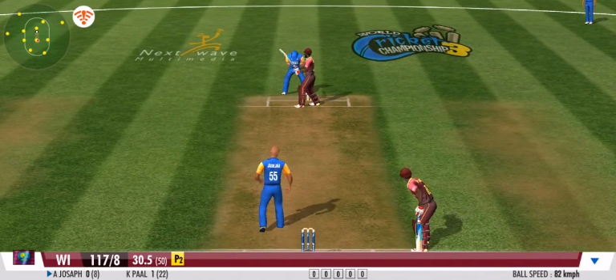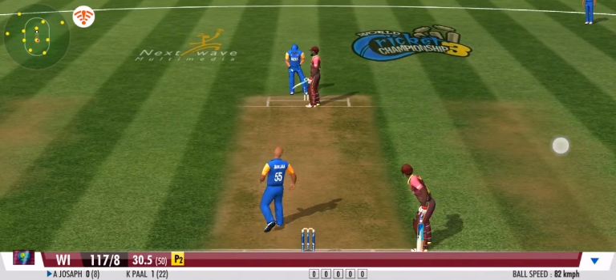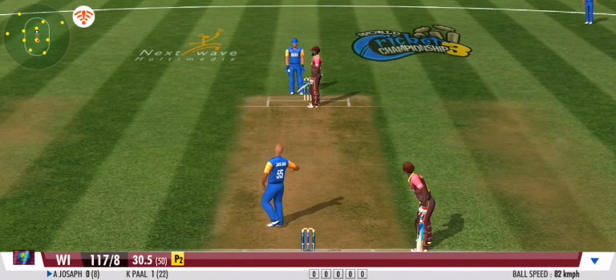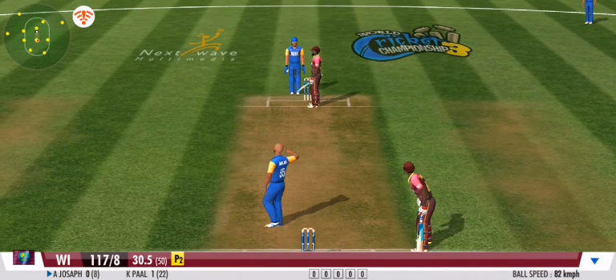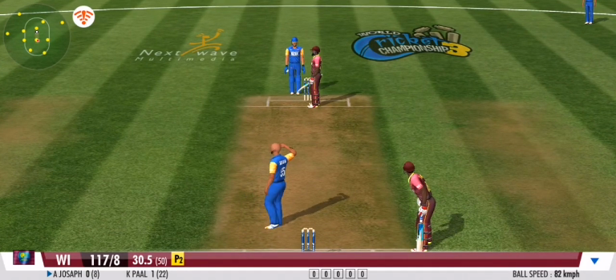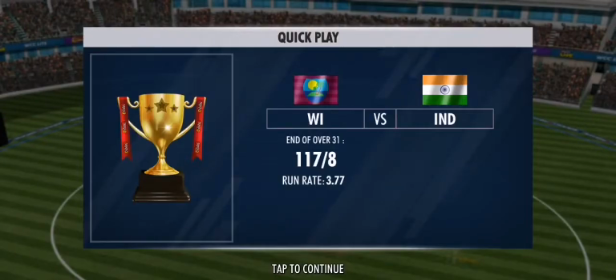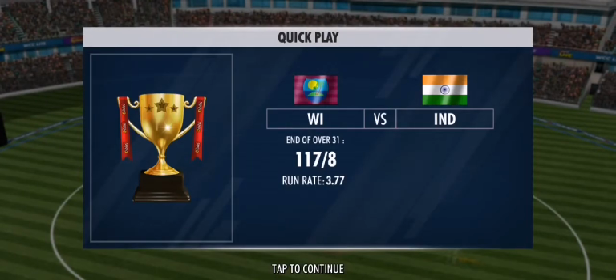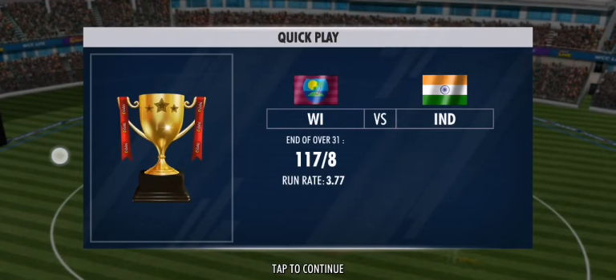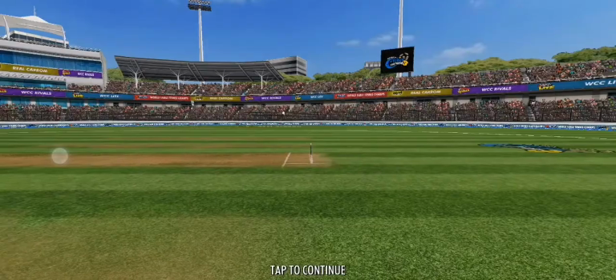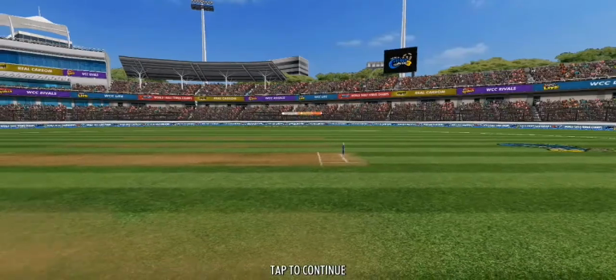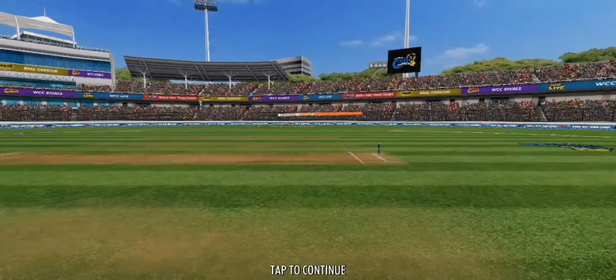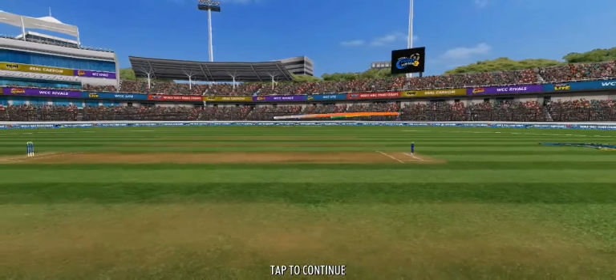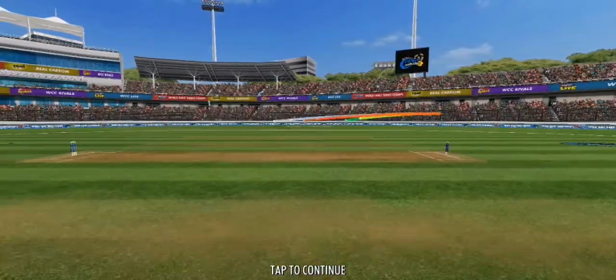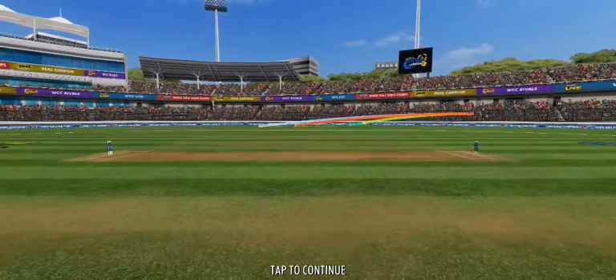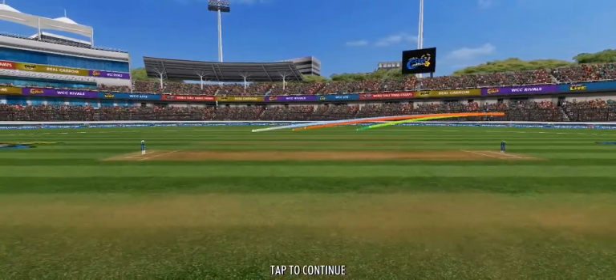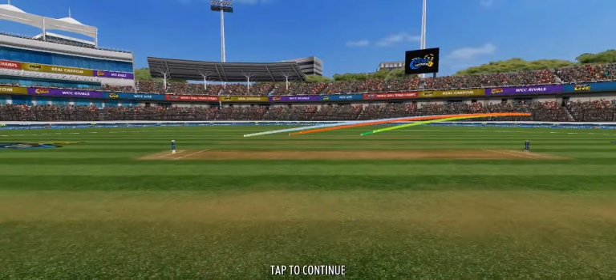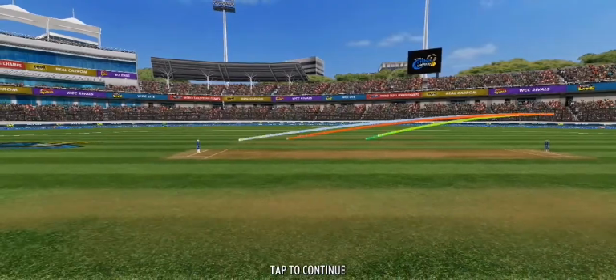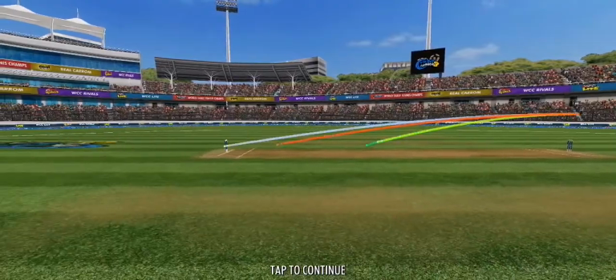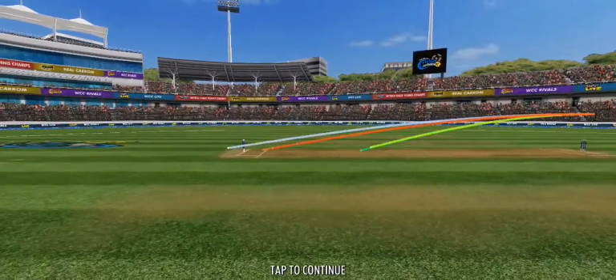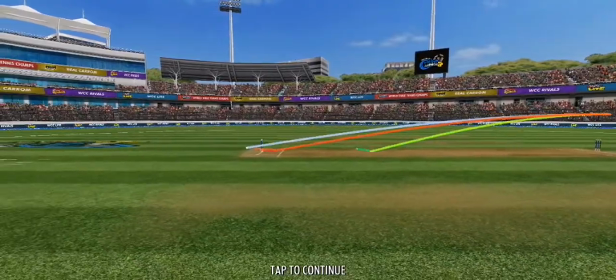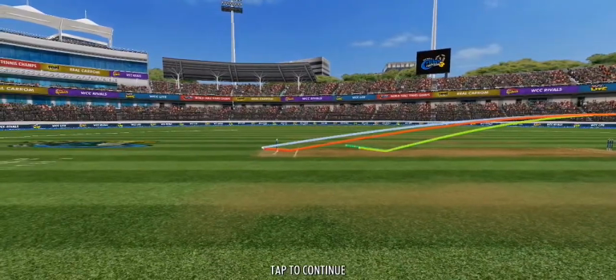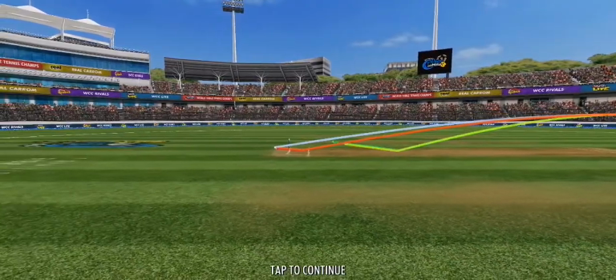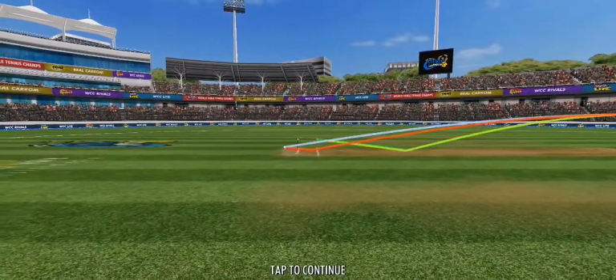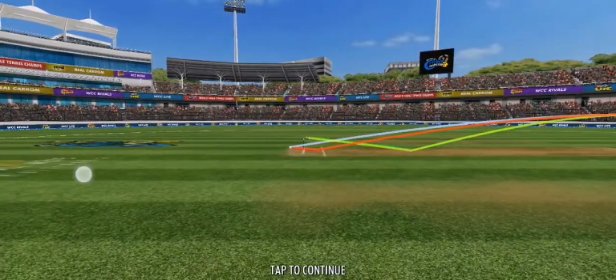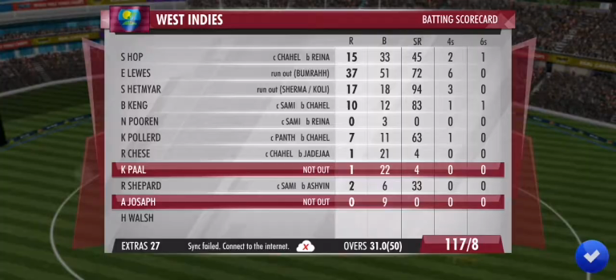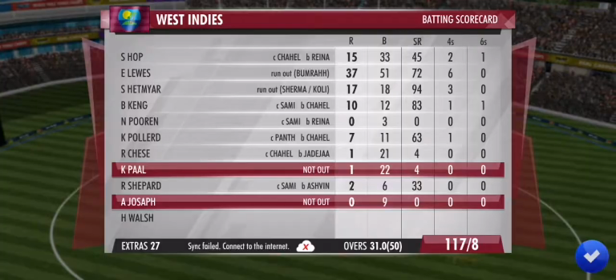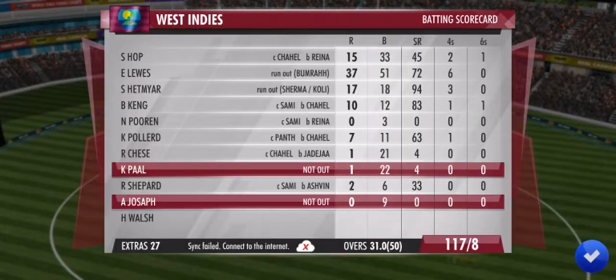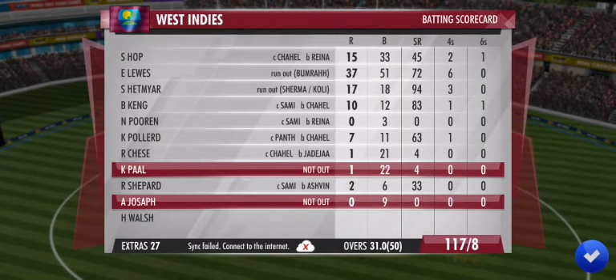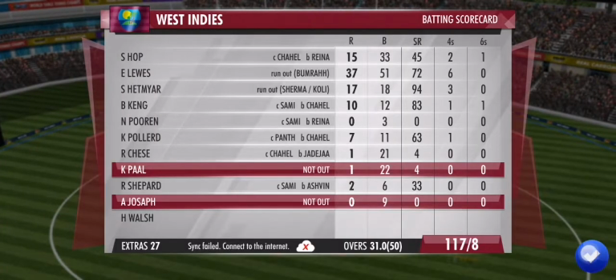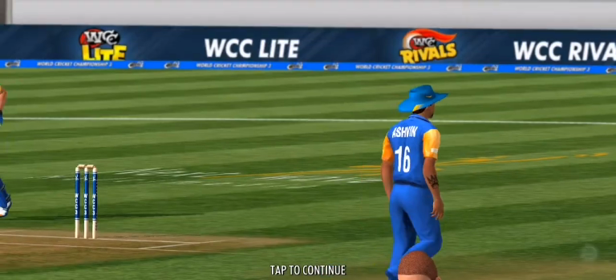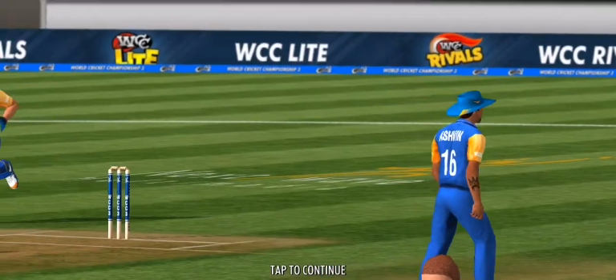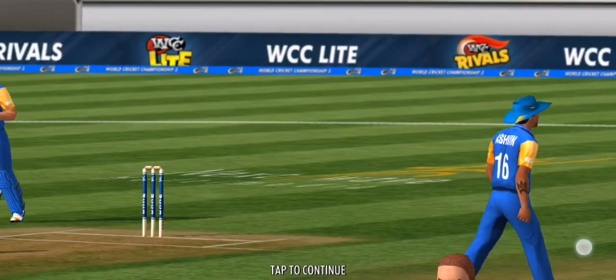He'll live to fight another day. A good decision to avoid that one. And it's a maiden over. Well bowled.